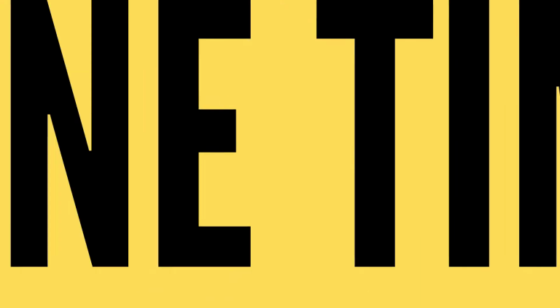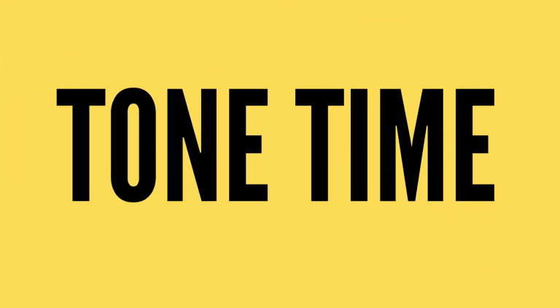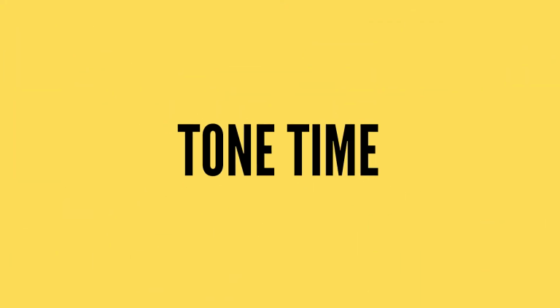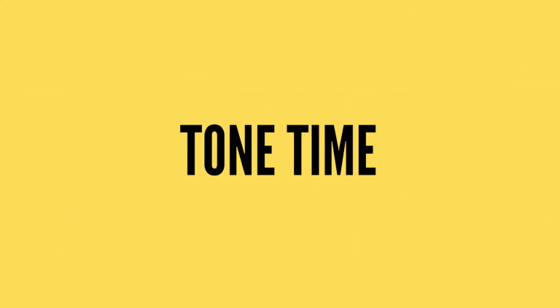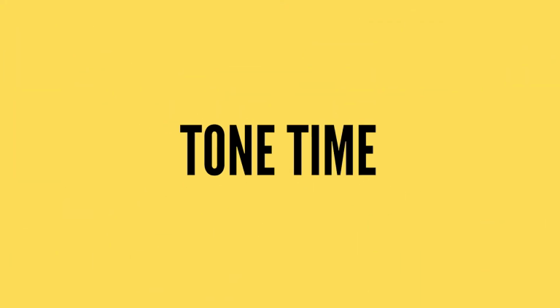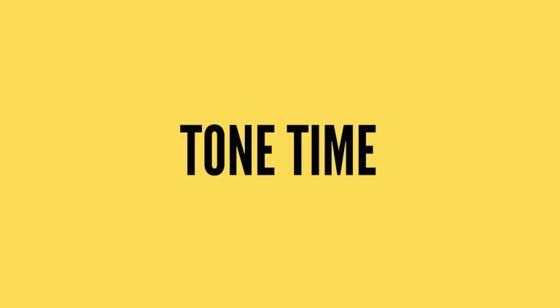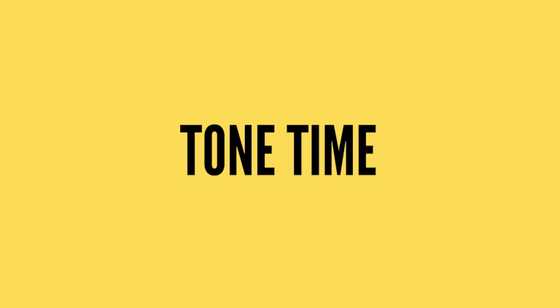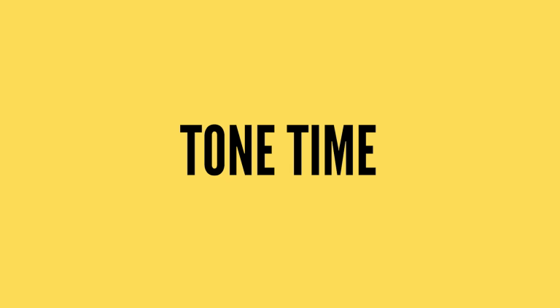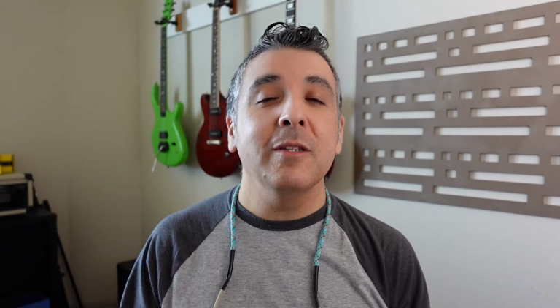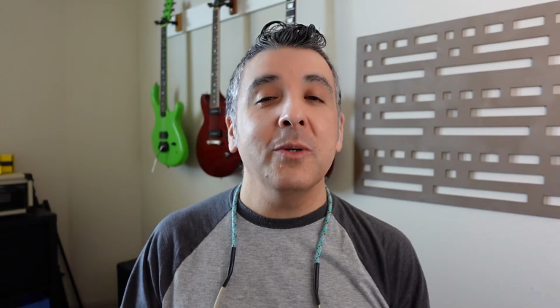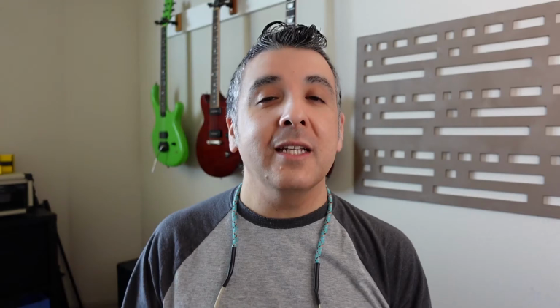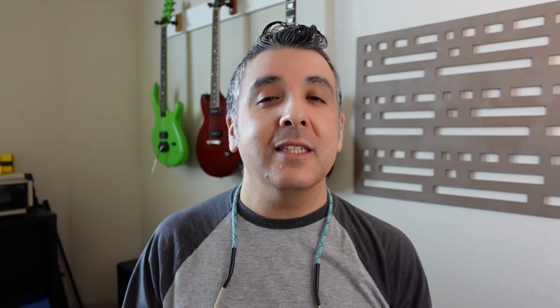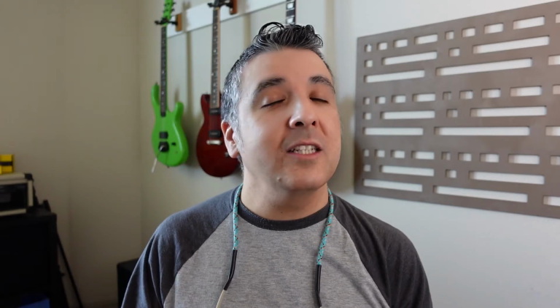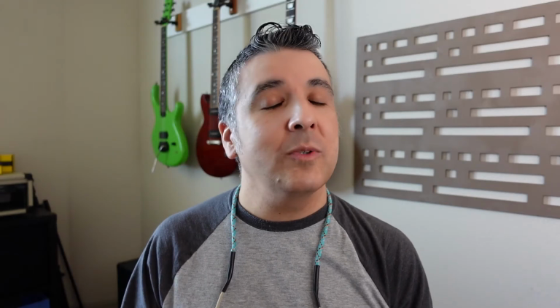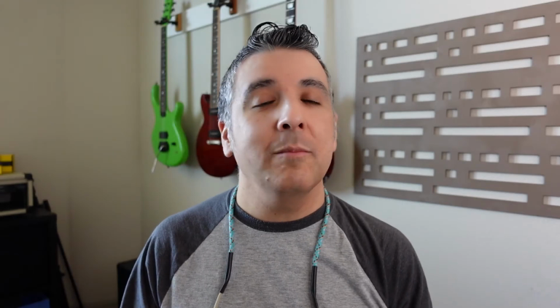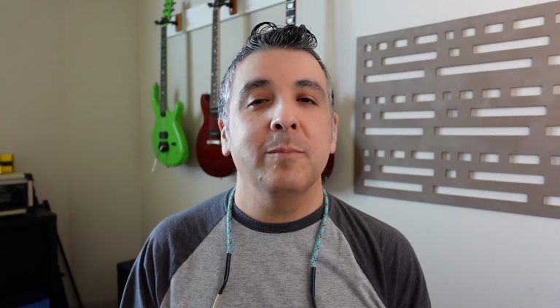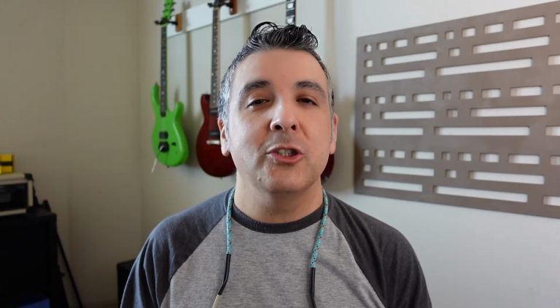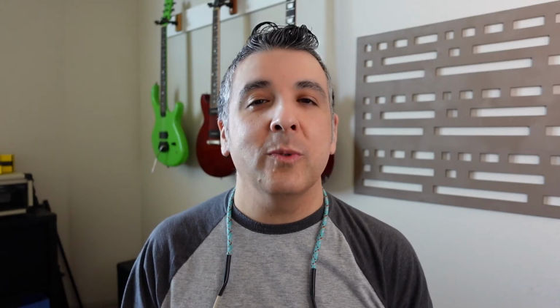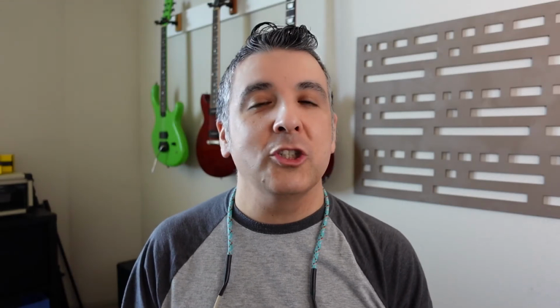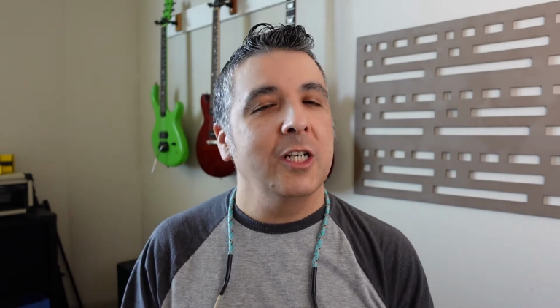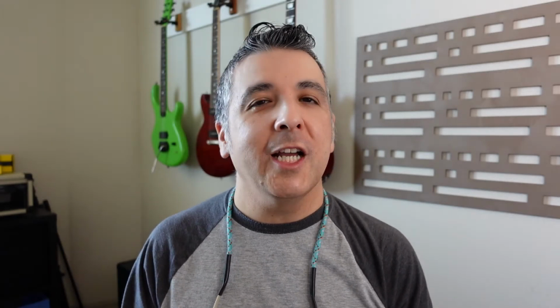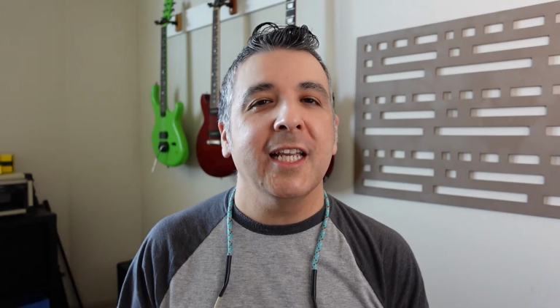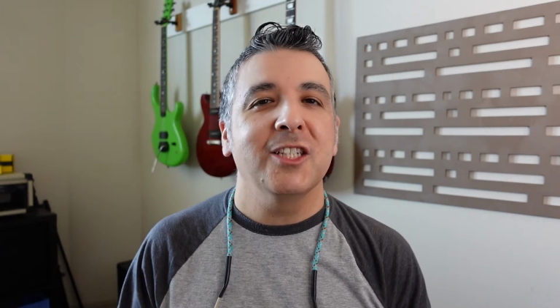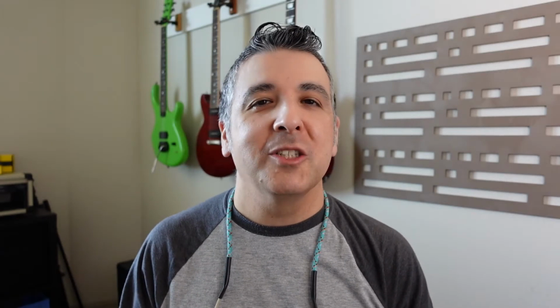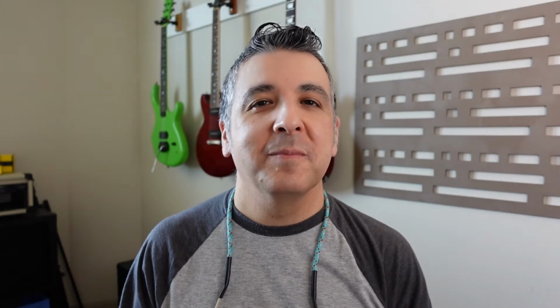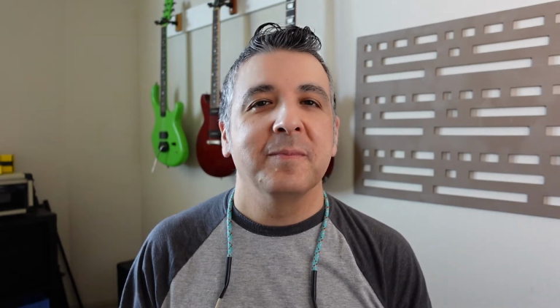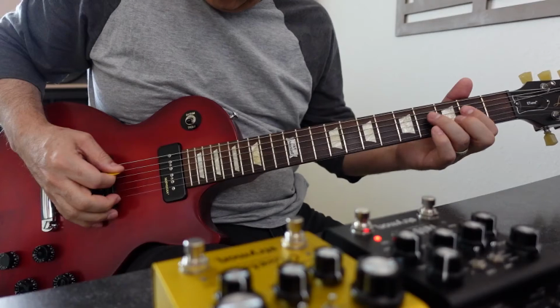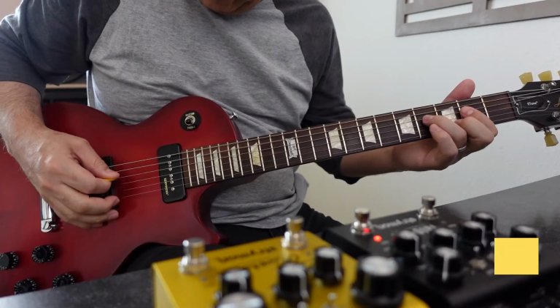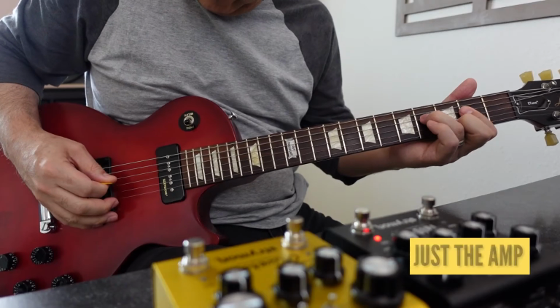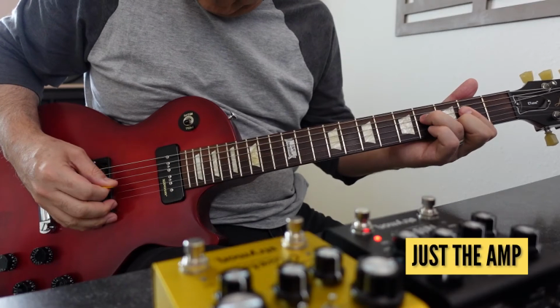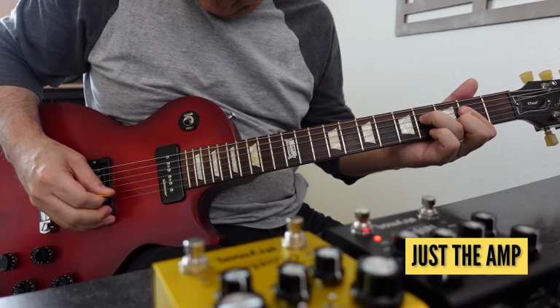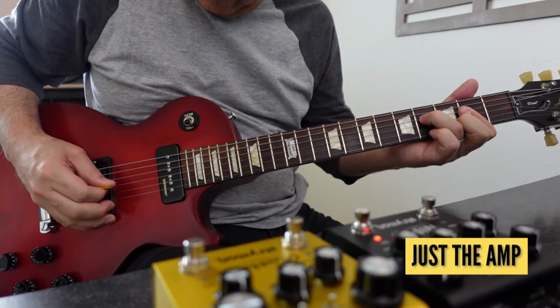All right, it's tone time. First, let's look at some low gain settings with the mid-push switch not engaged.